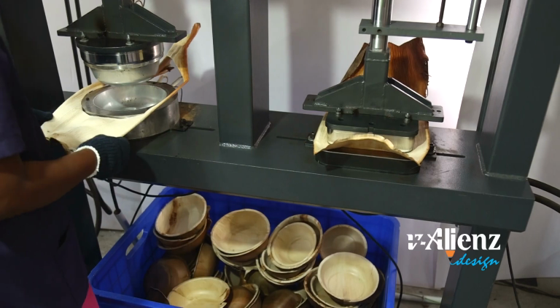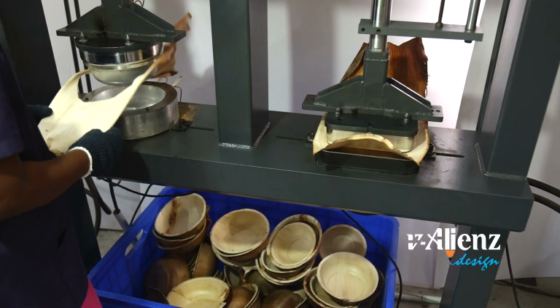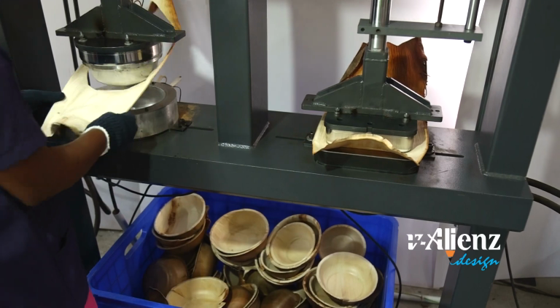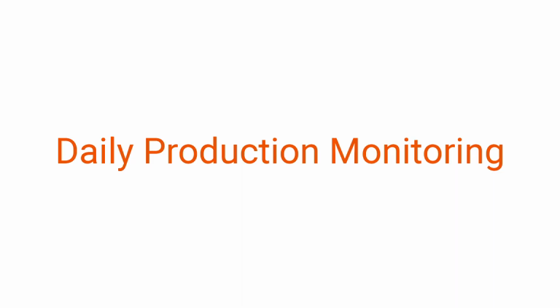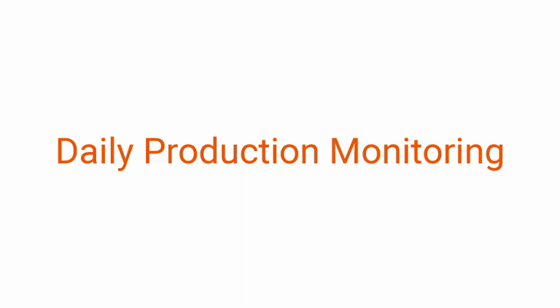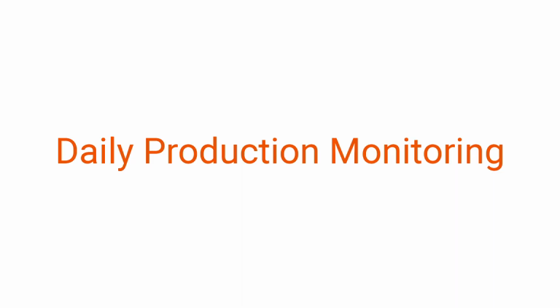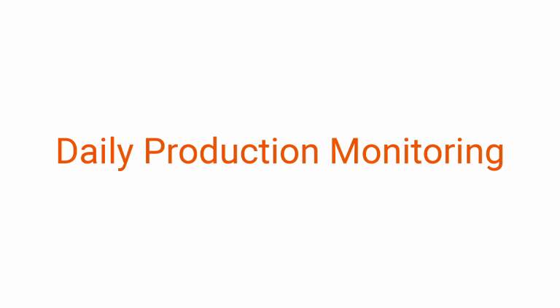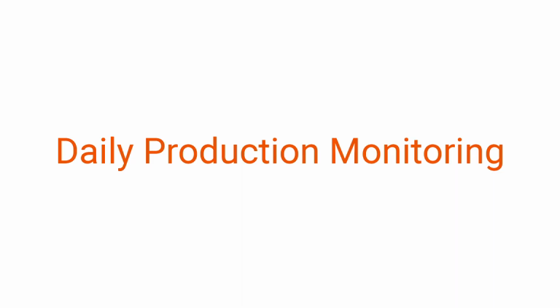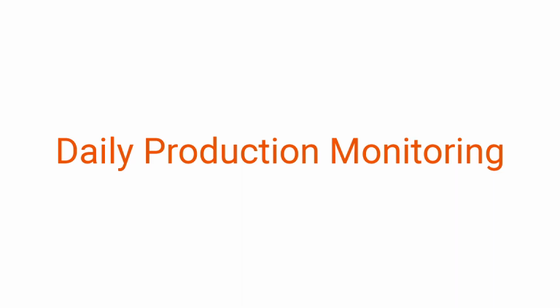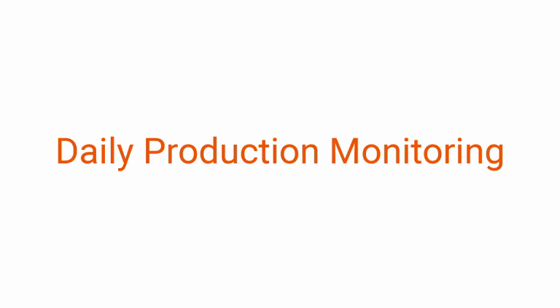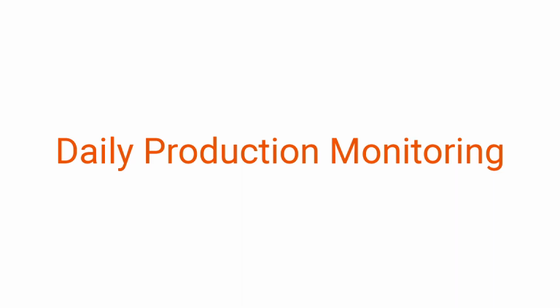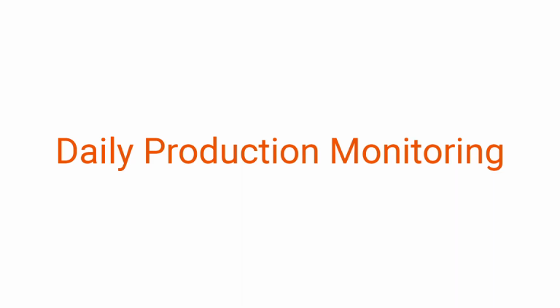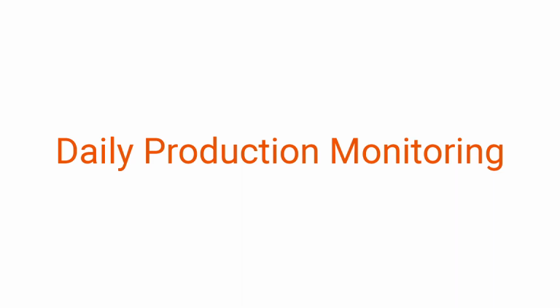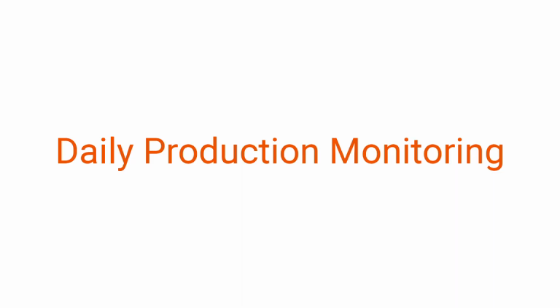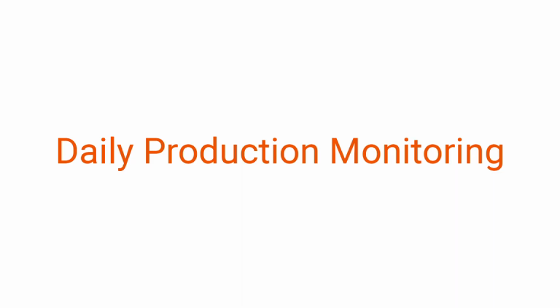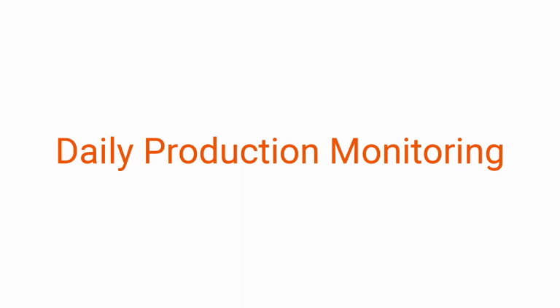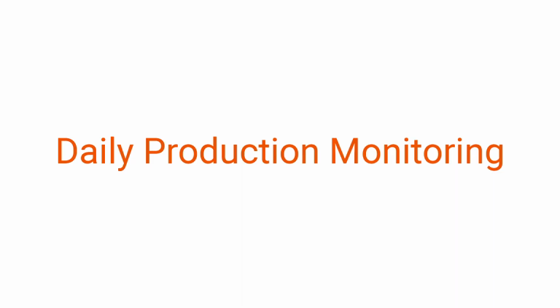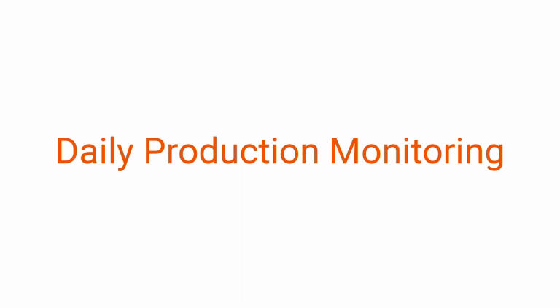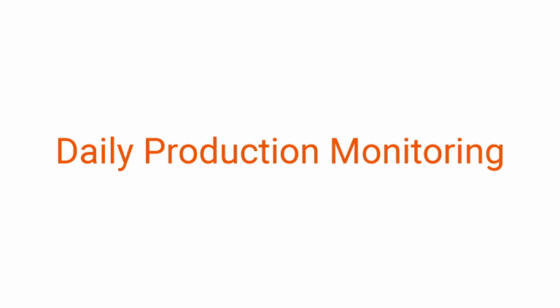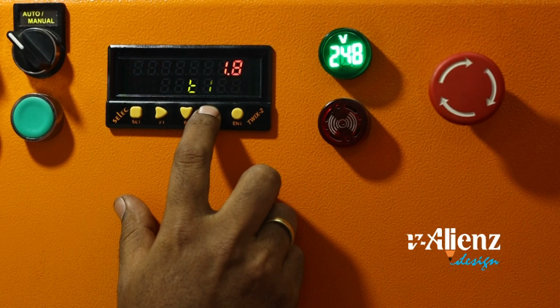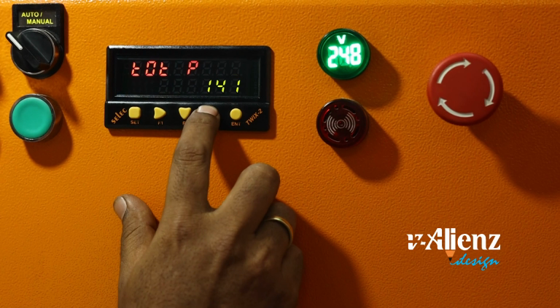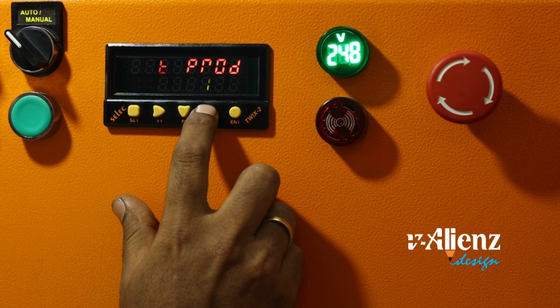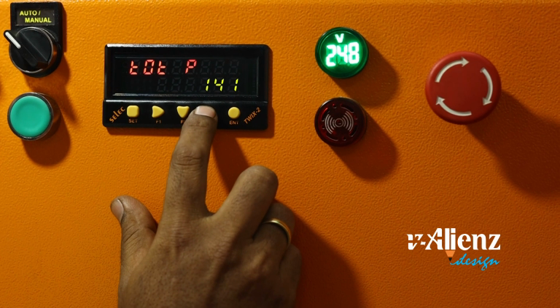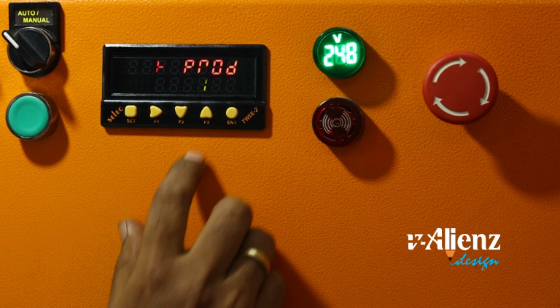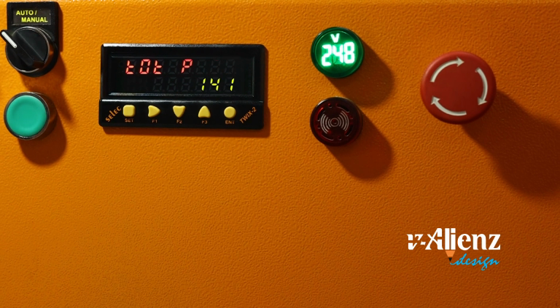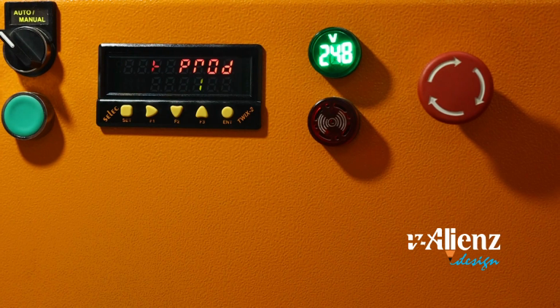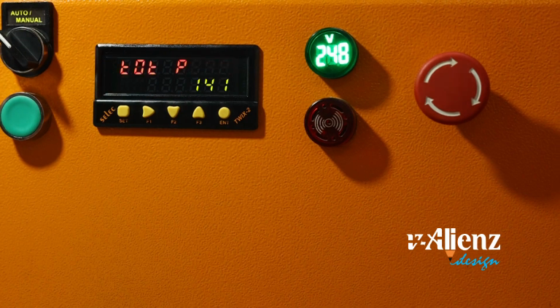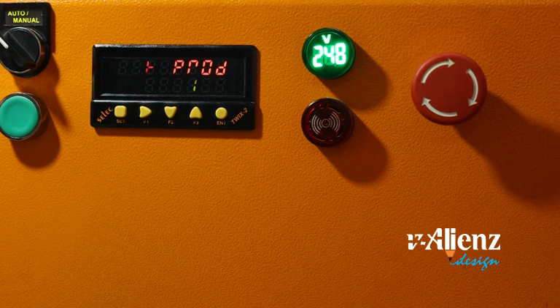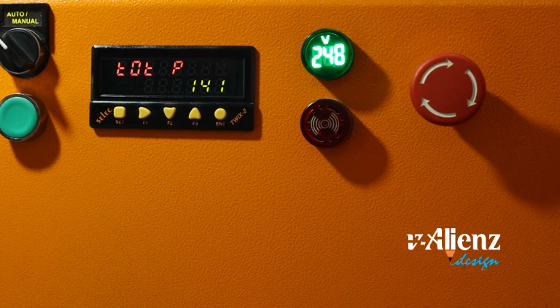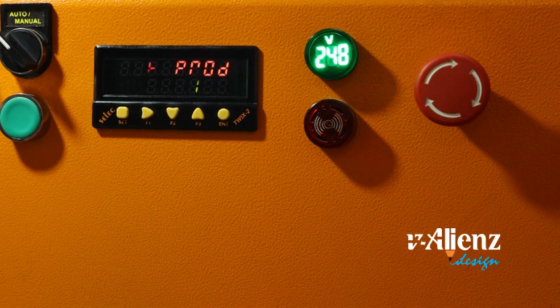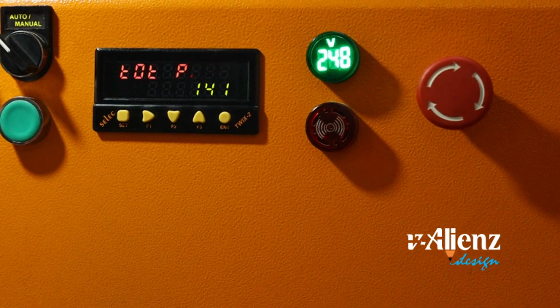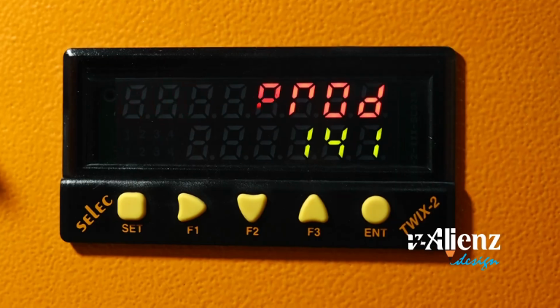Daily production monitoring — a reliable system to monitor daily production.